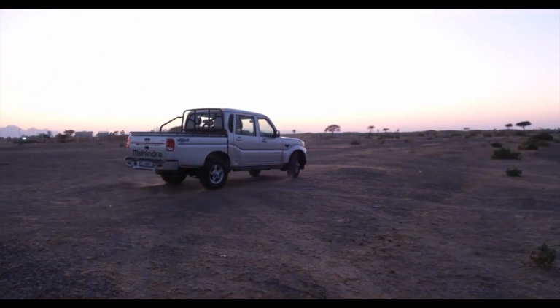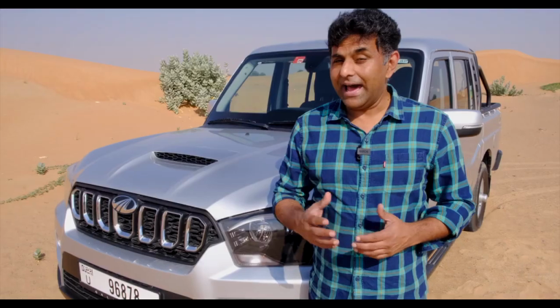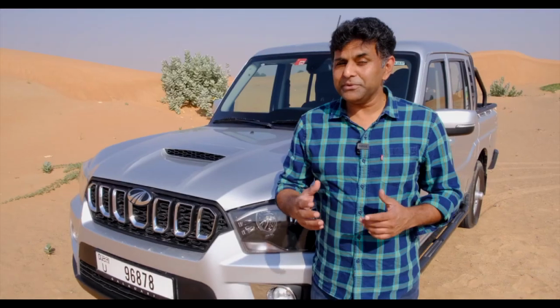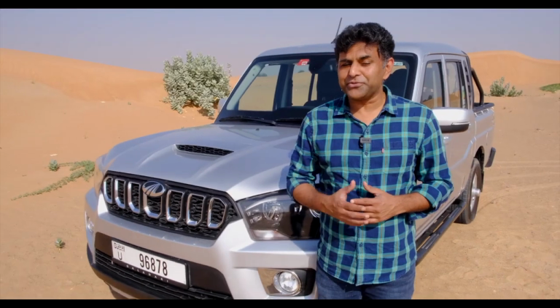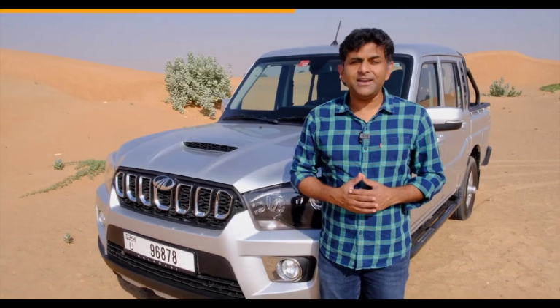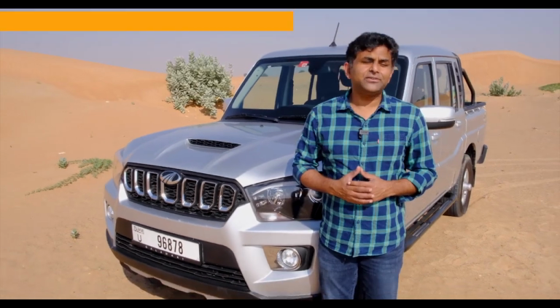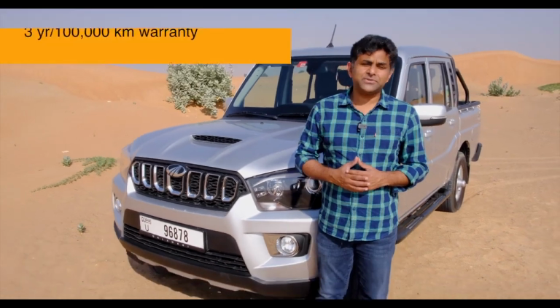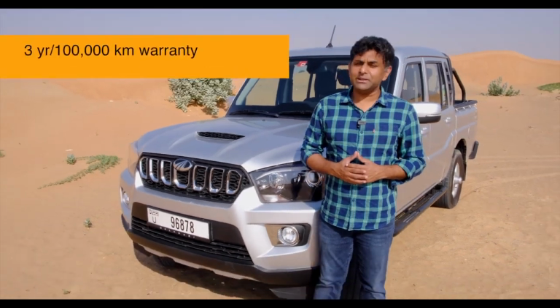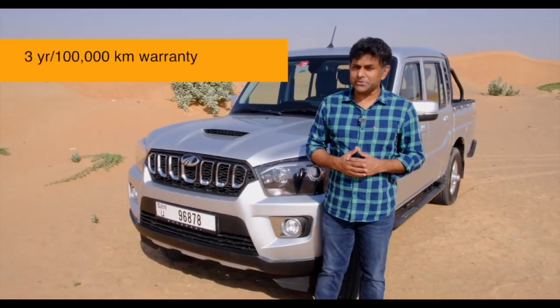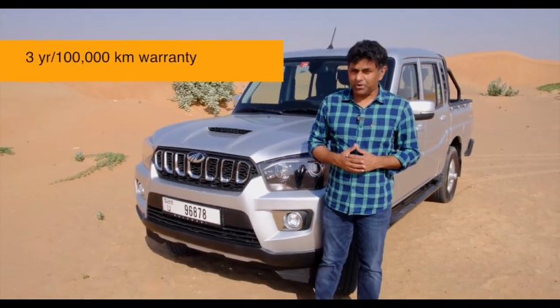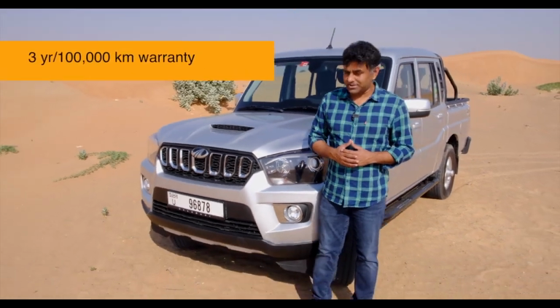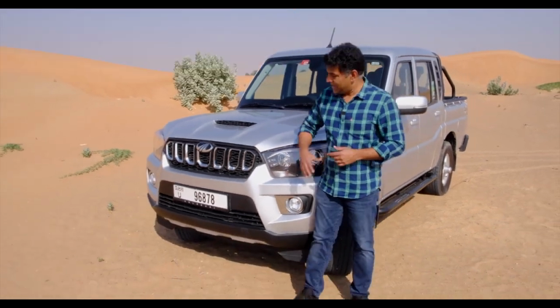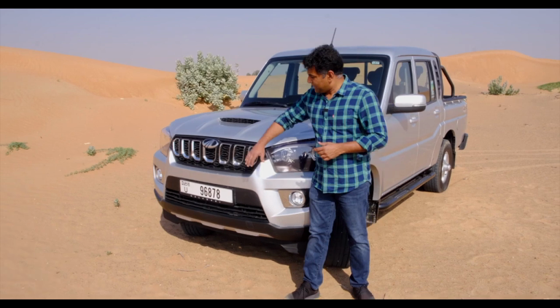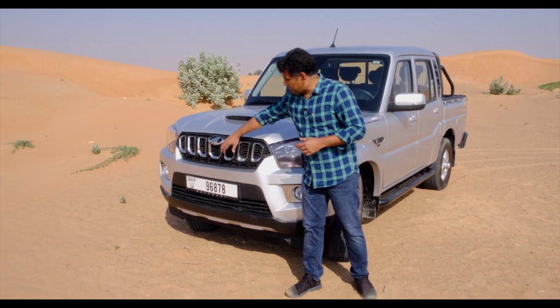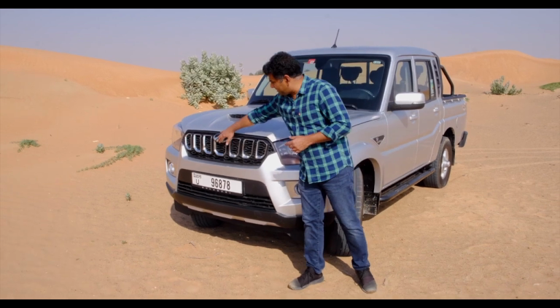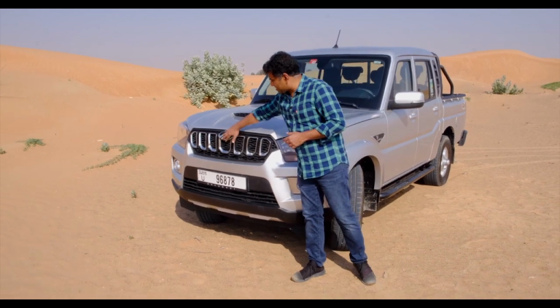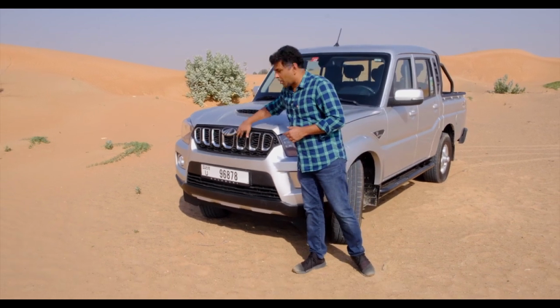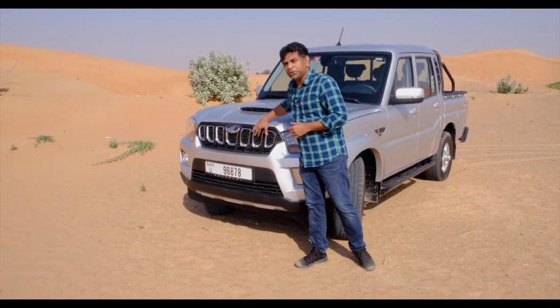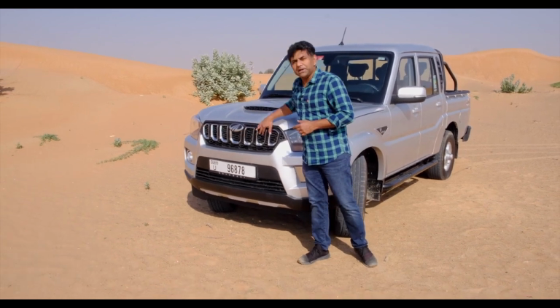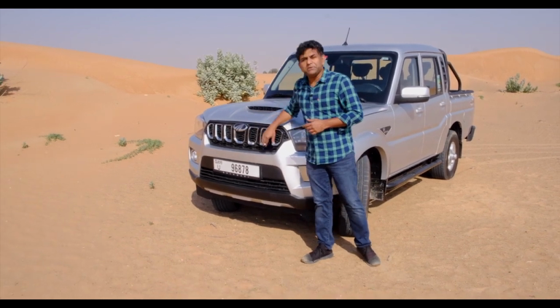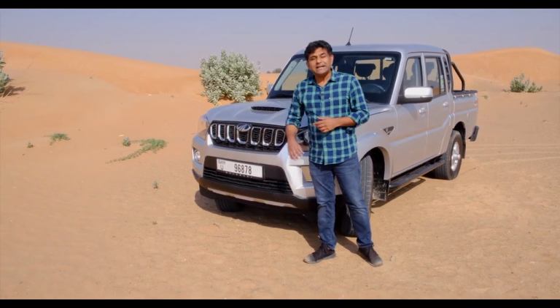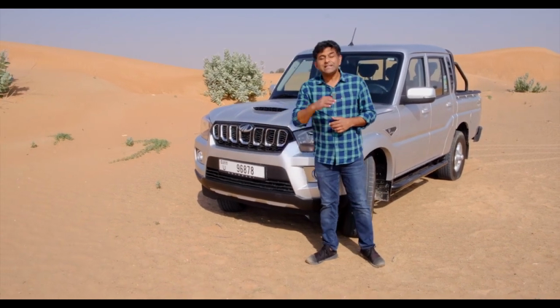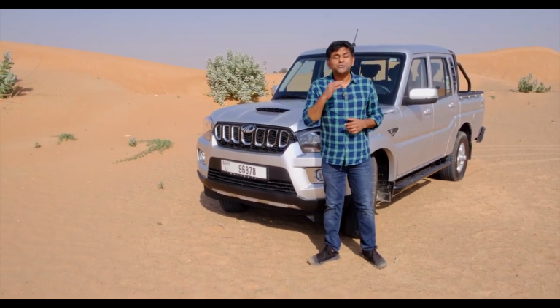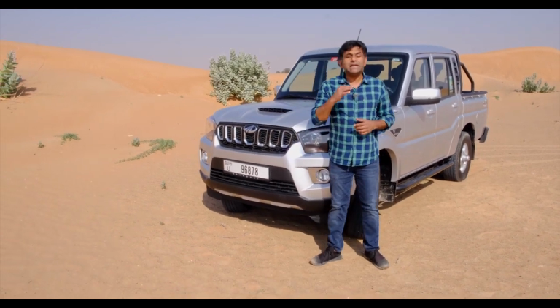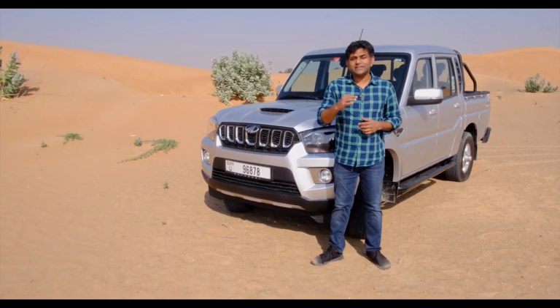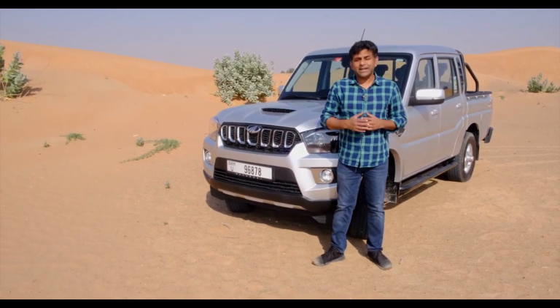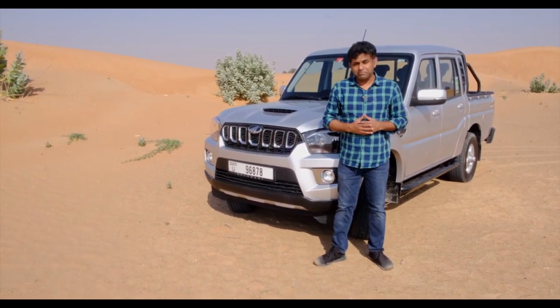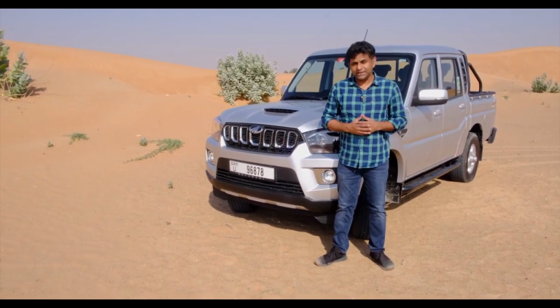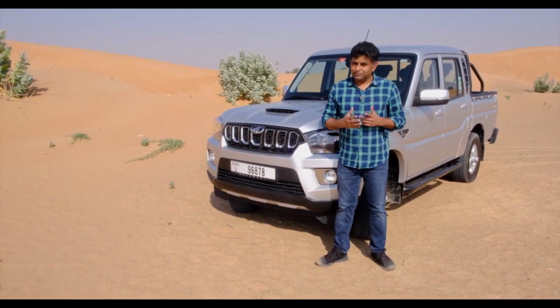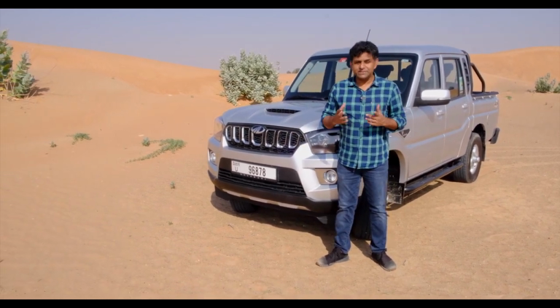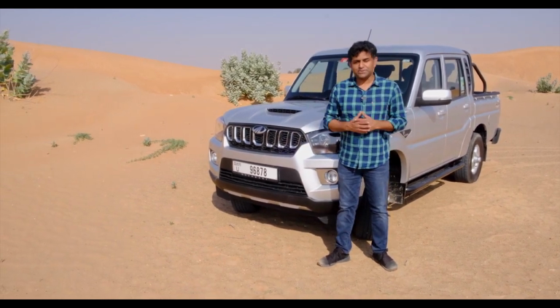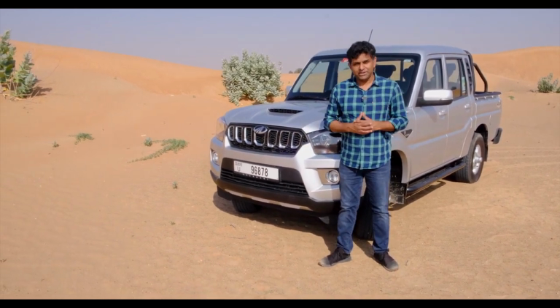And with a three-year, 100,000-kilometre warranty, the Mahindra Scorpio Pickup is a truly understanding partner for business owners.